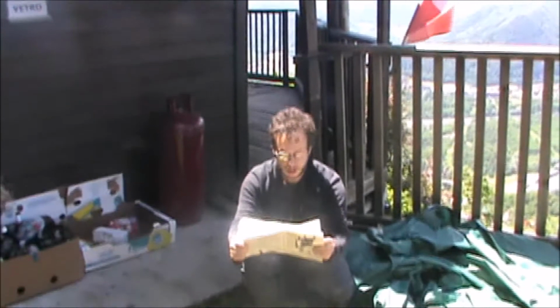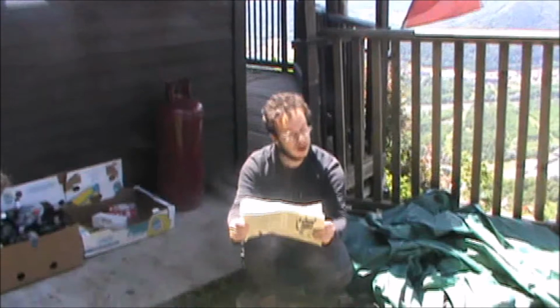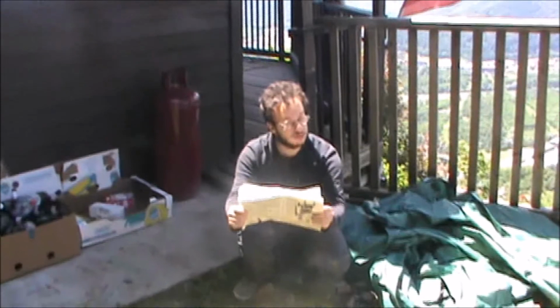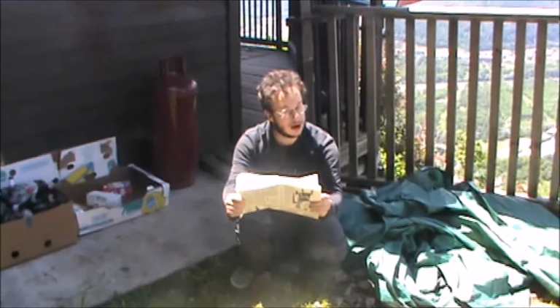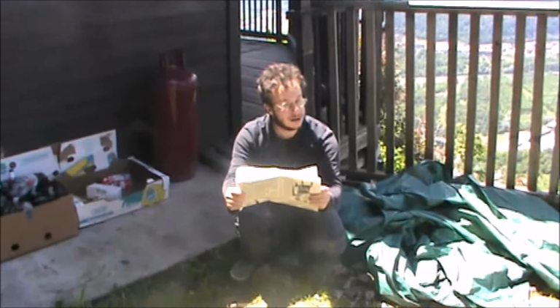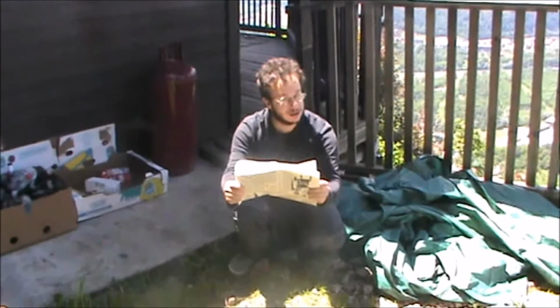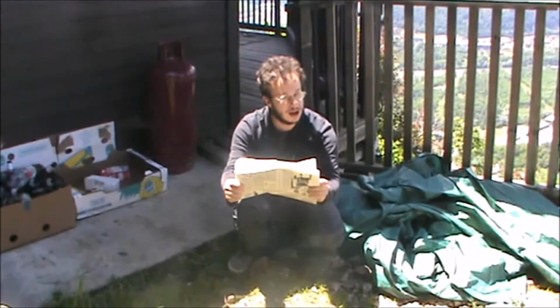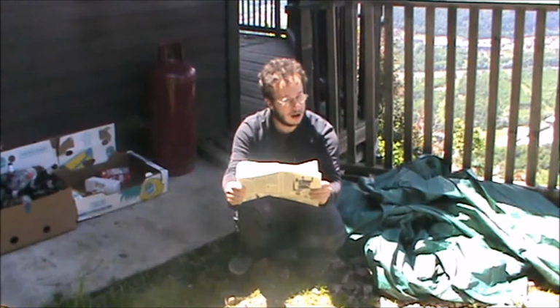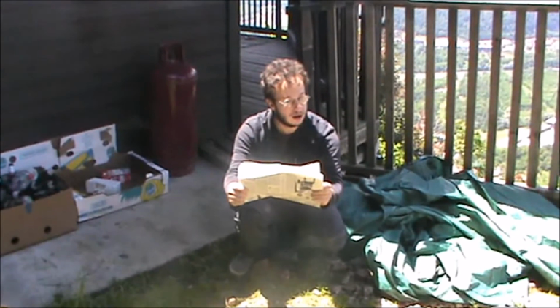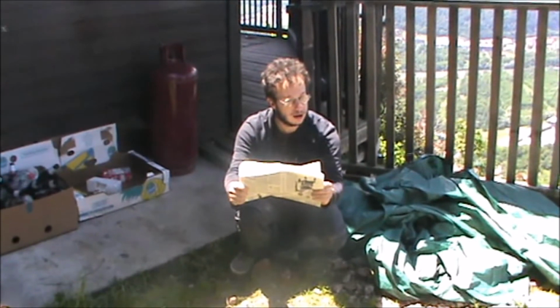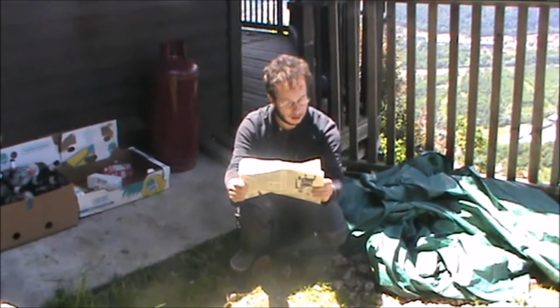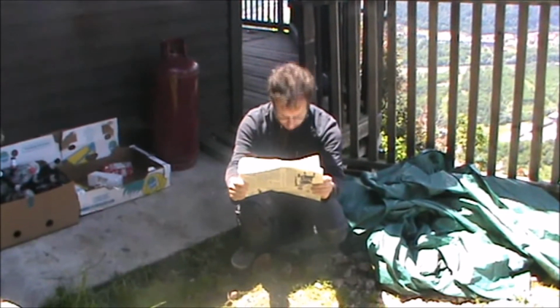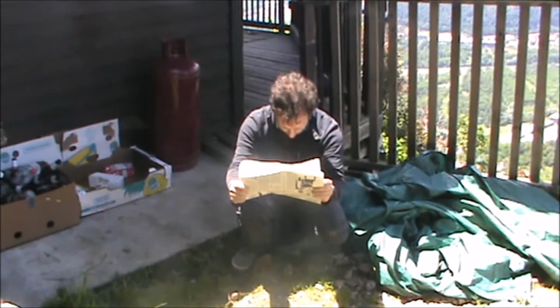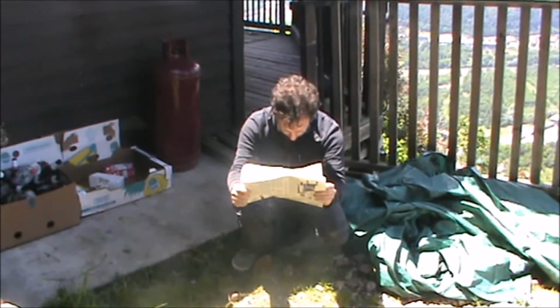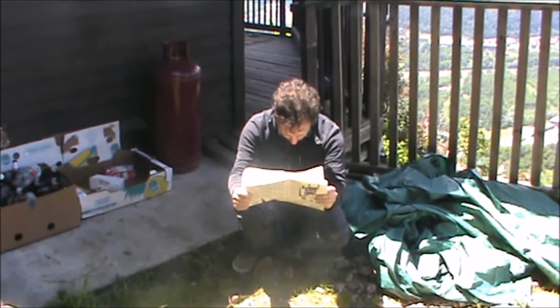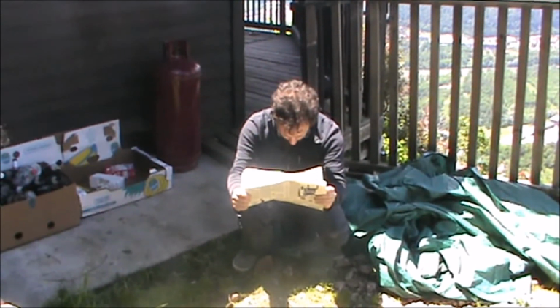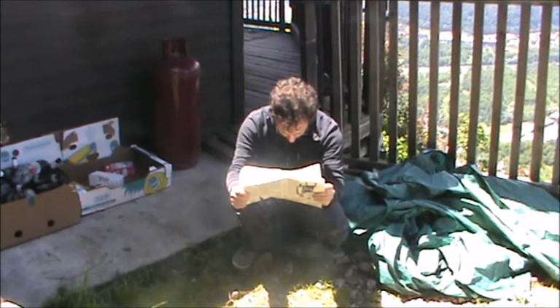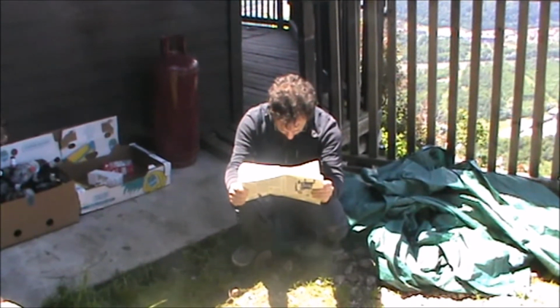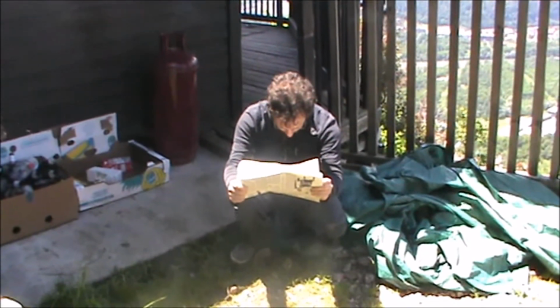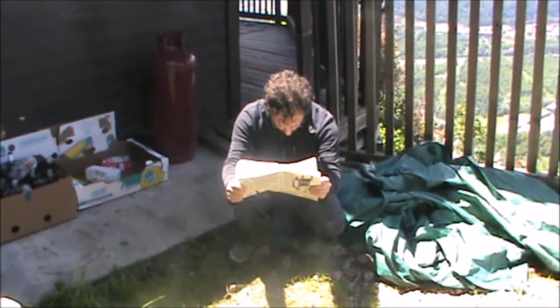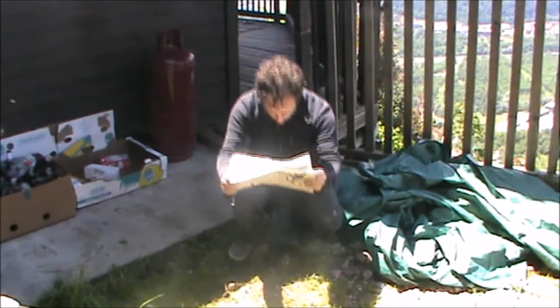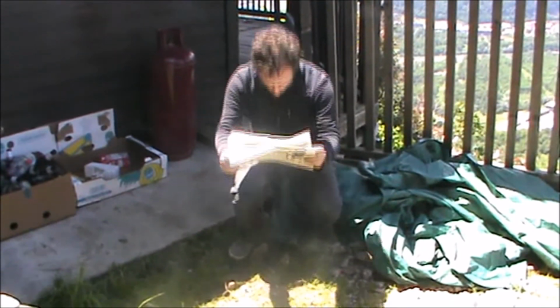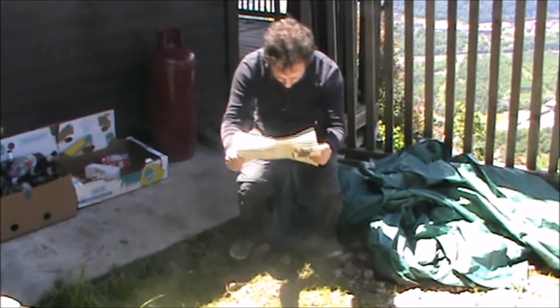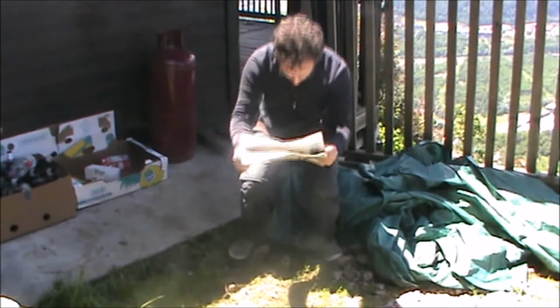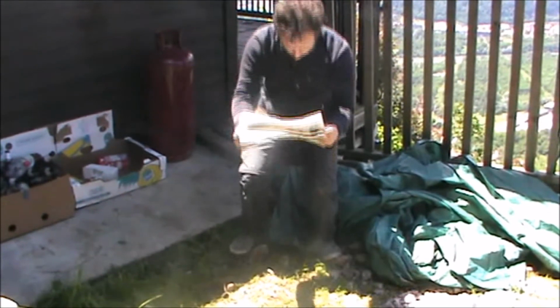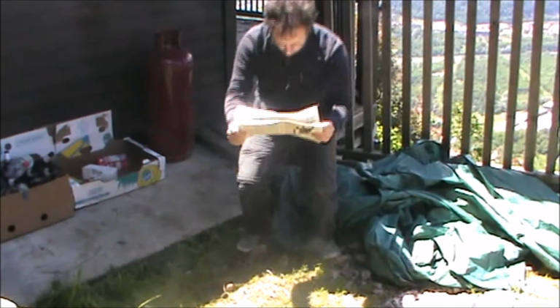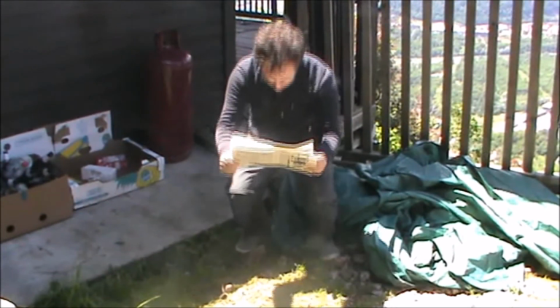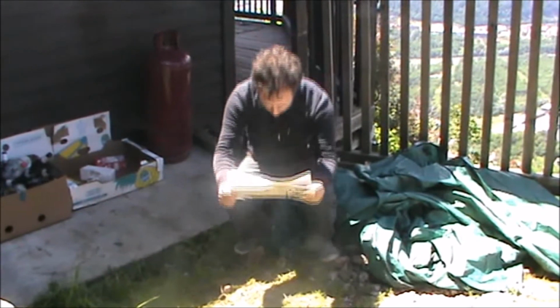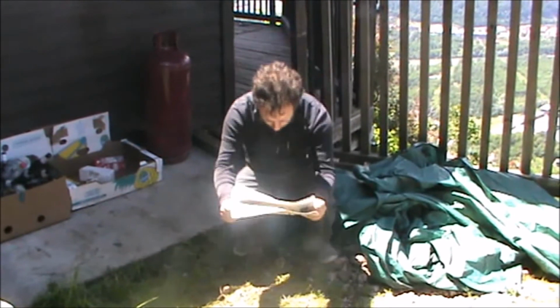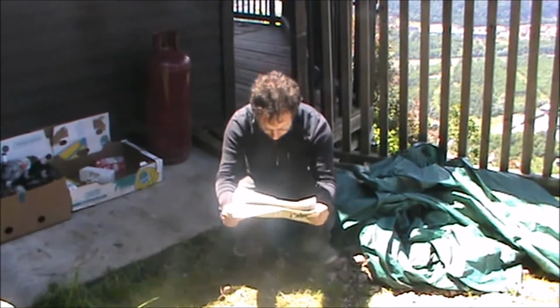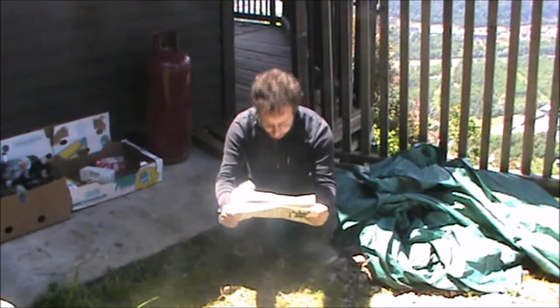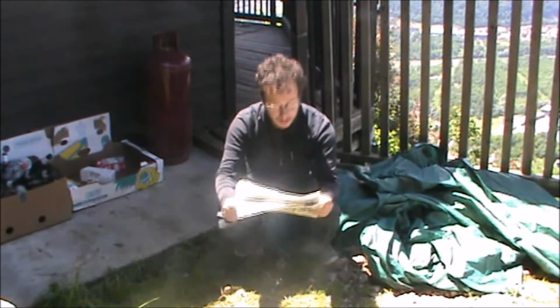No, aspetta, le gambe non sei così asimmetrico. No, è vero, devo essere simmetrico.